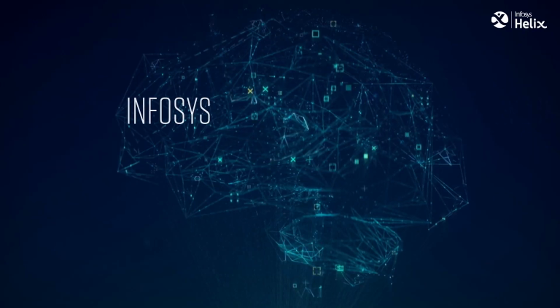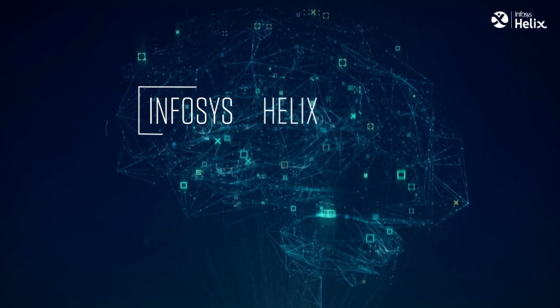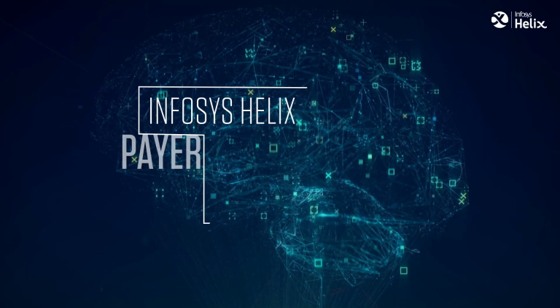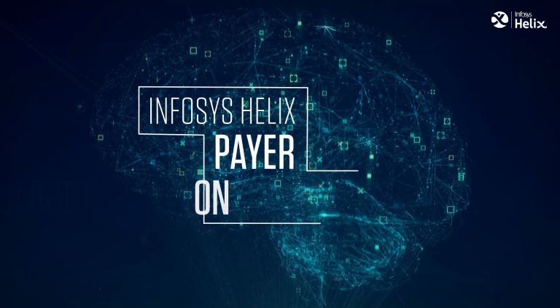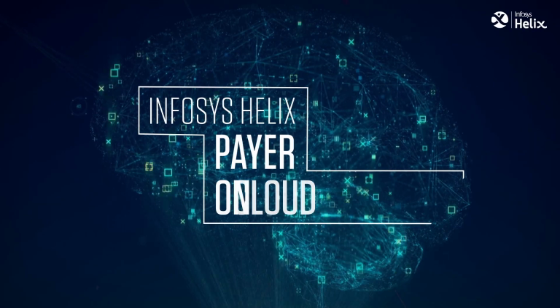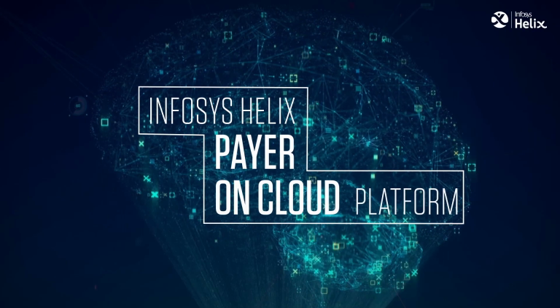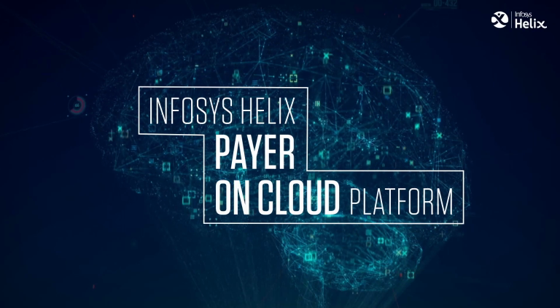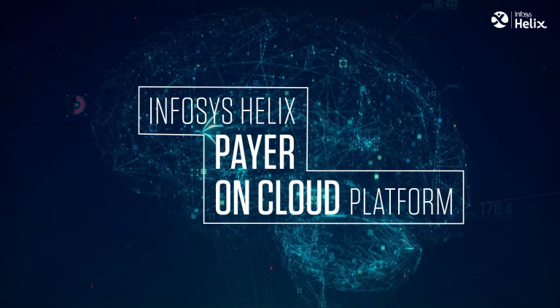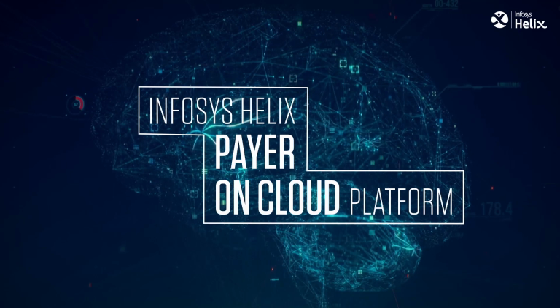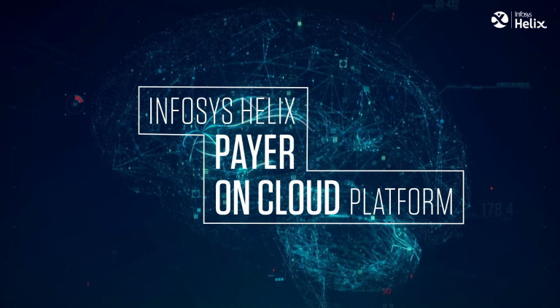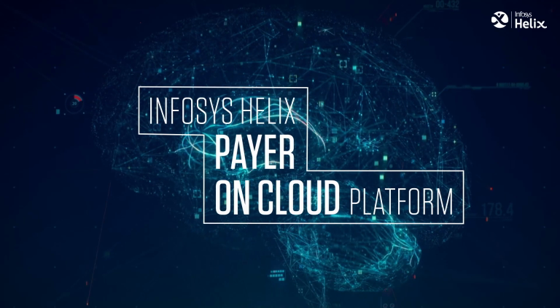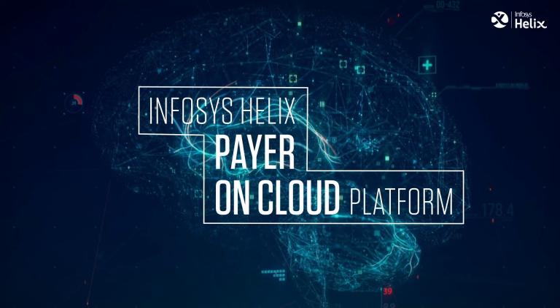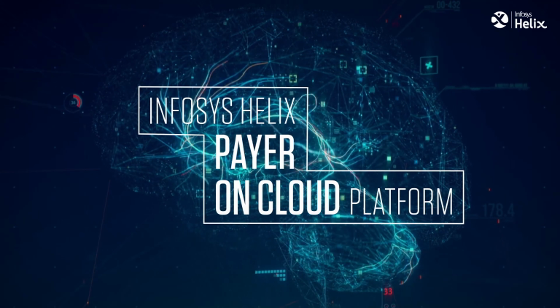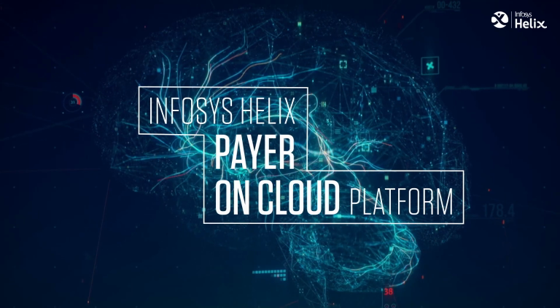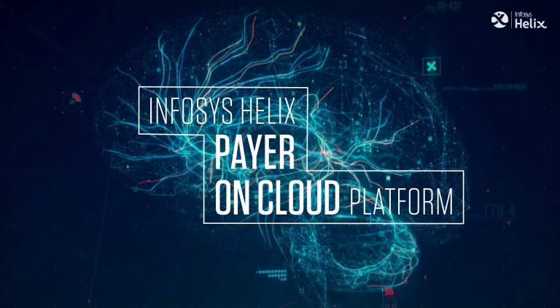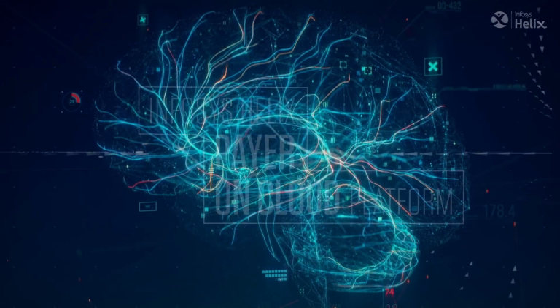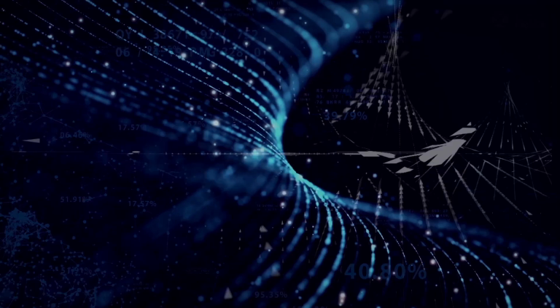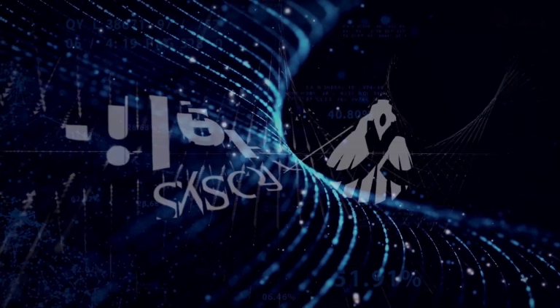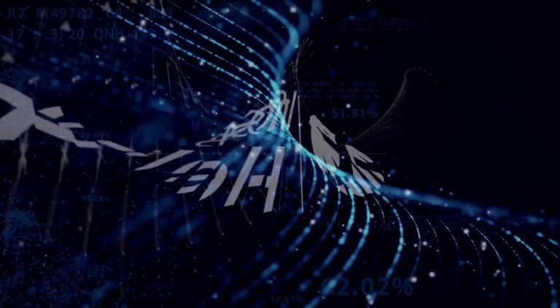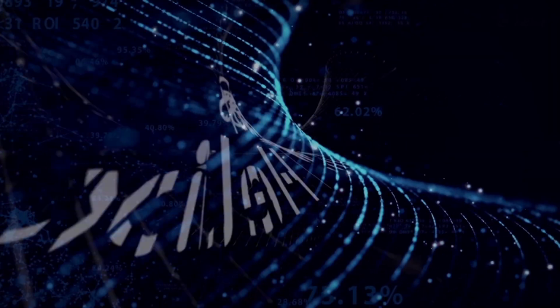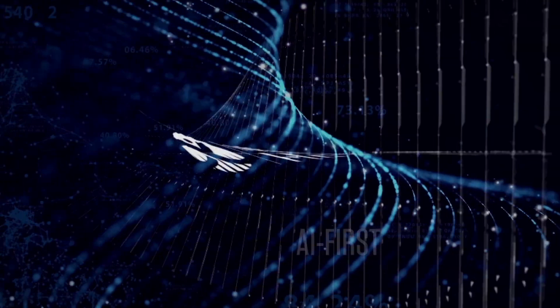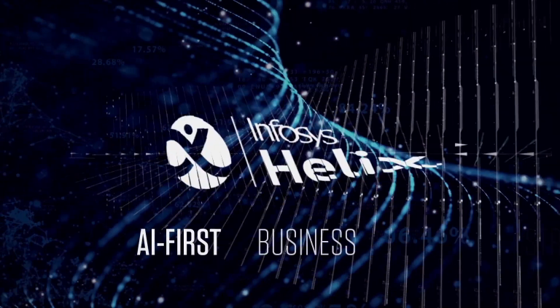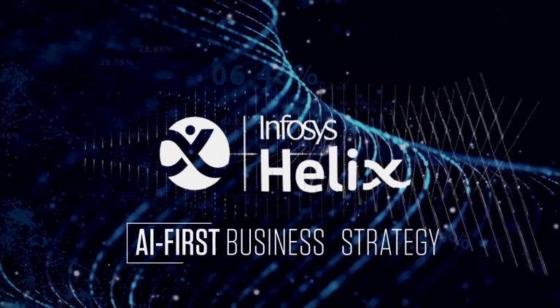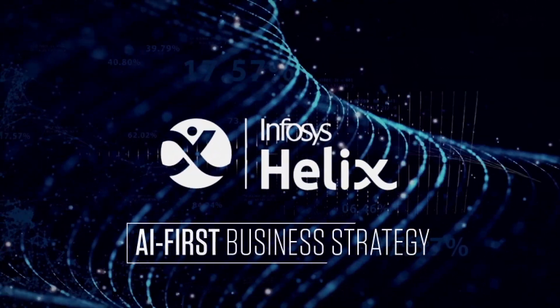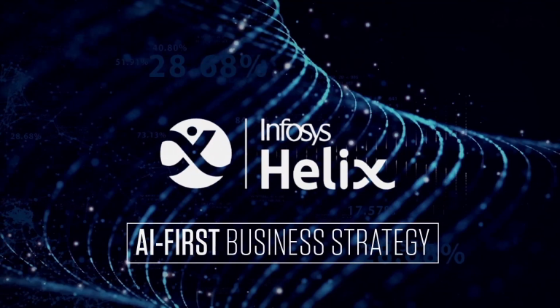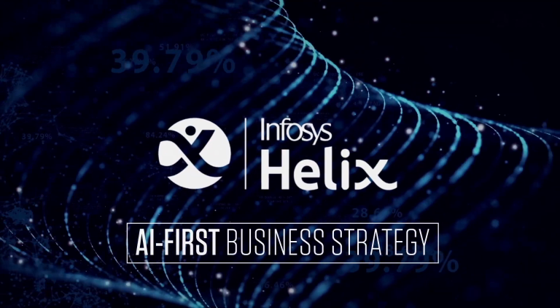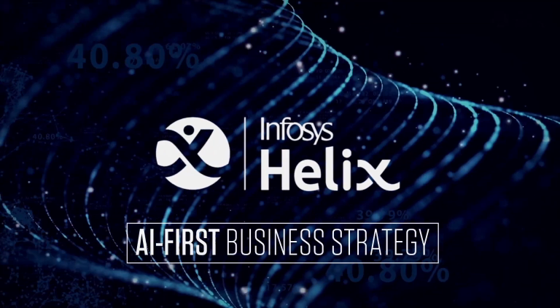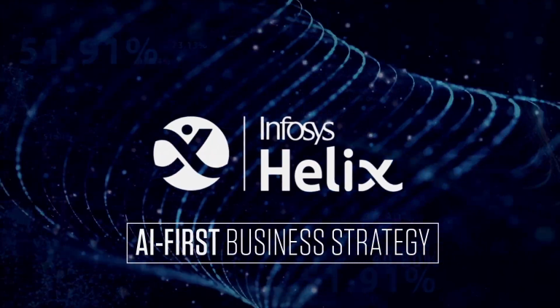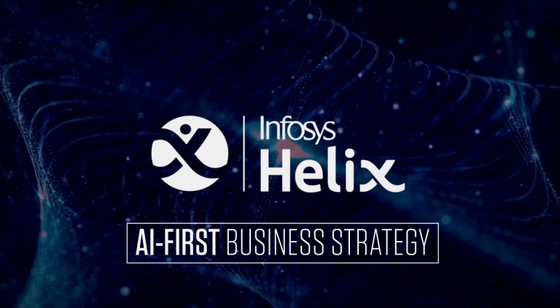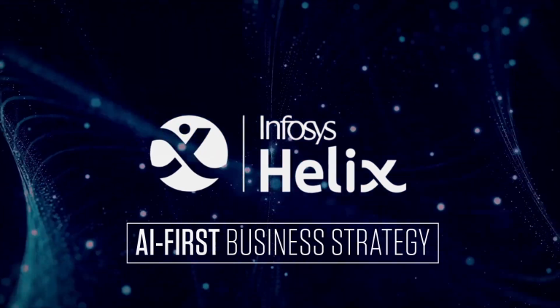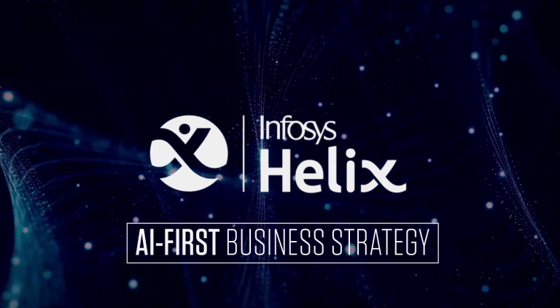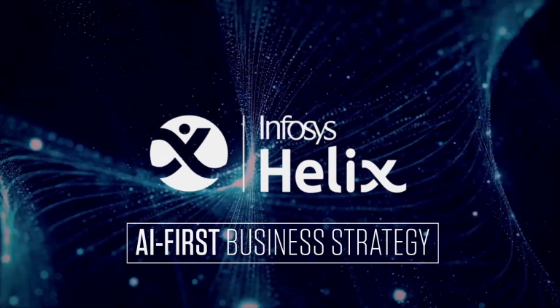Infosys Helix Payeron Cloud Platform — your path to become an AI-first organization.